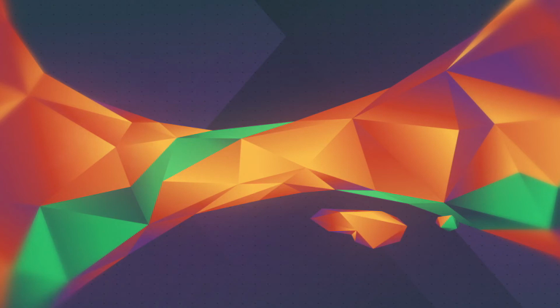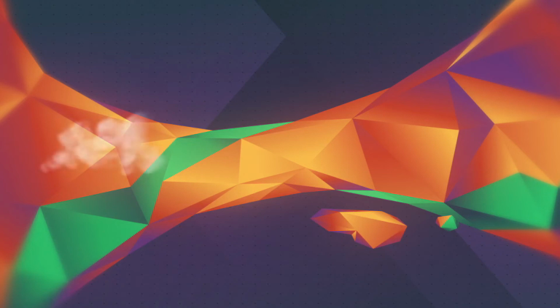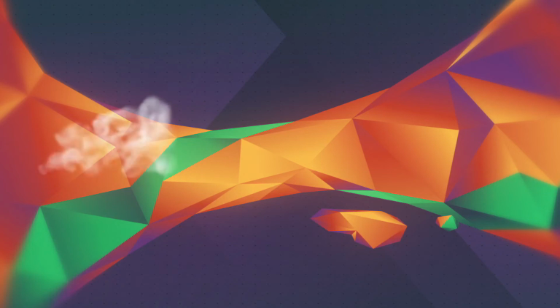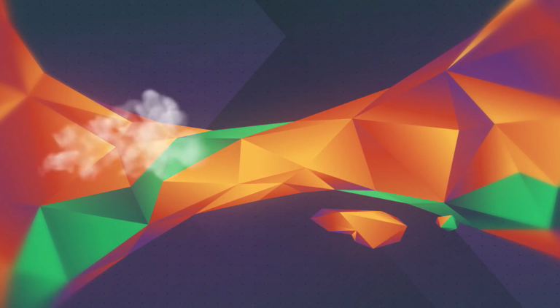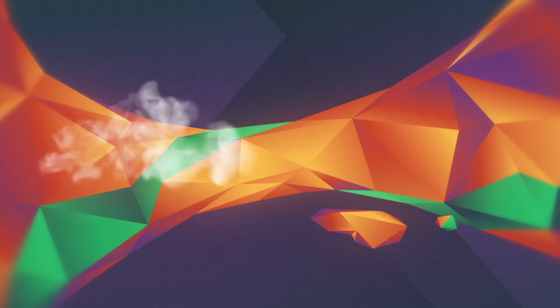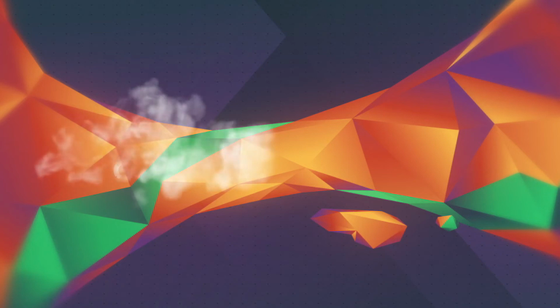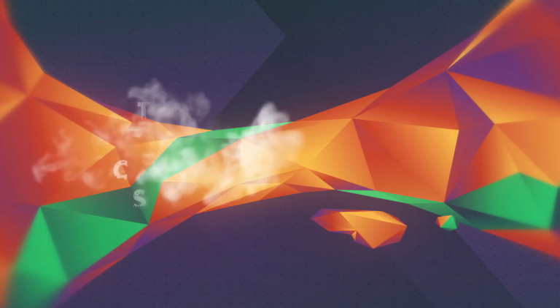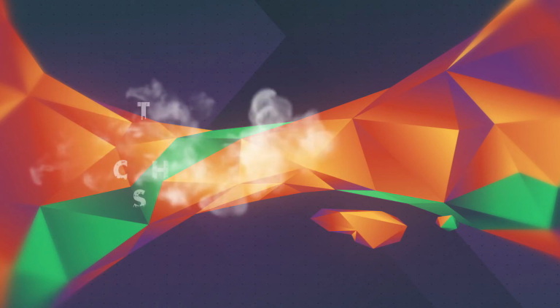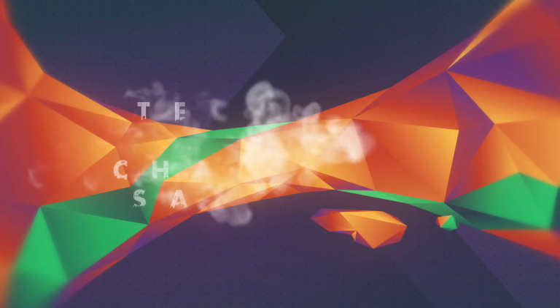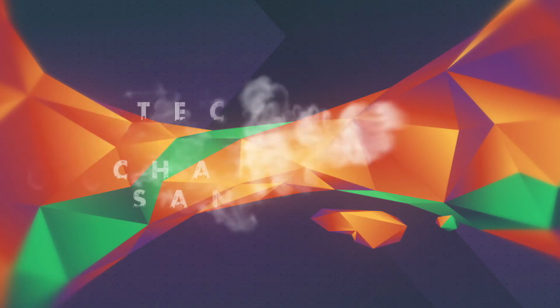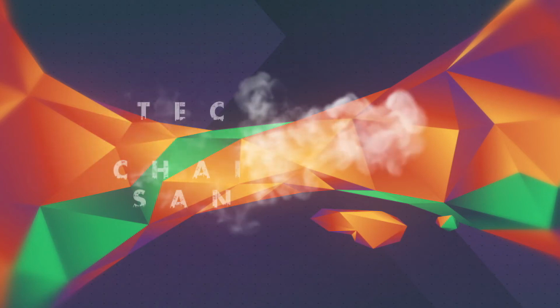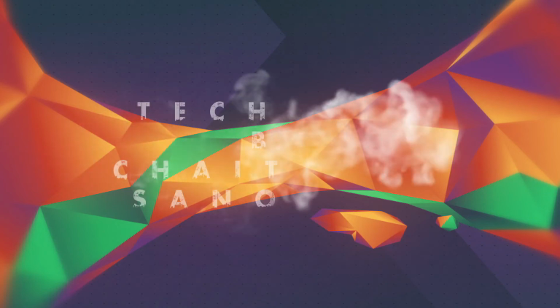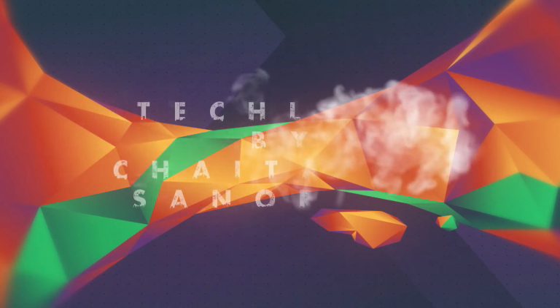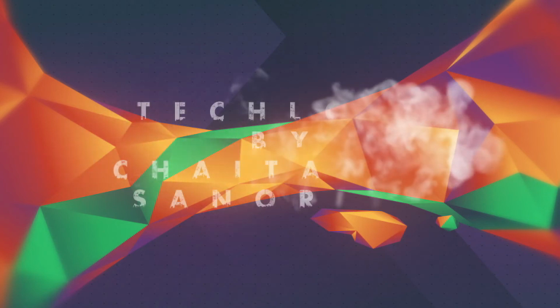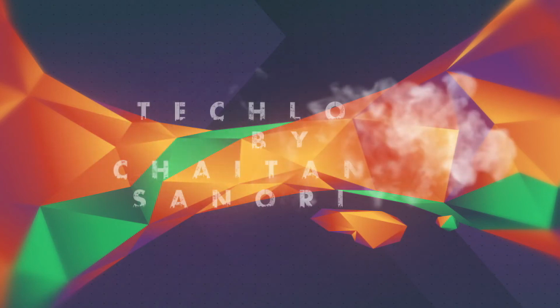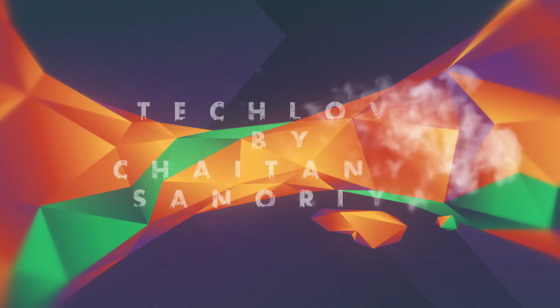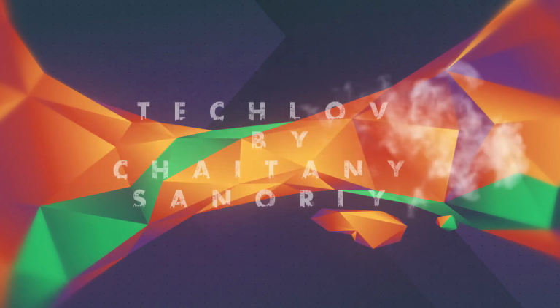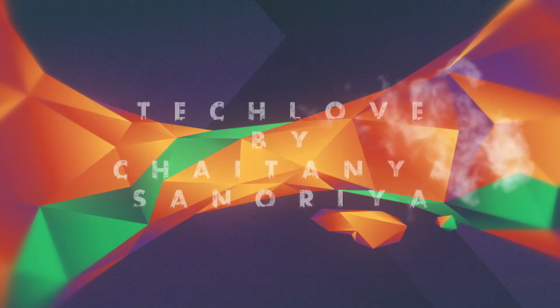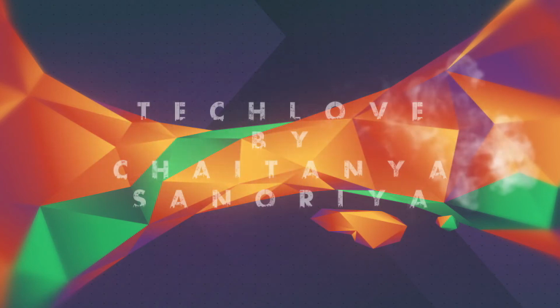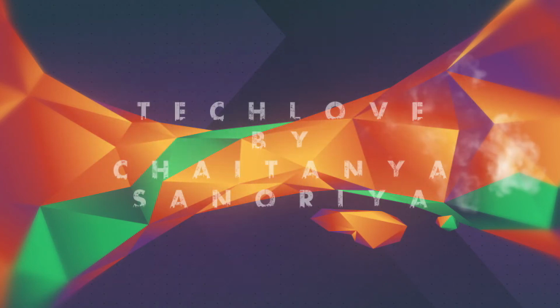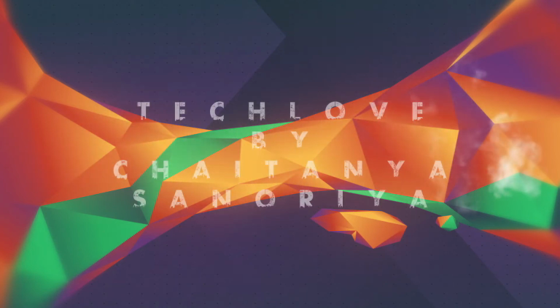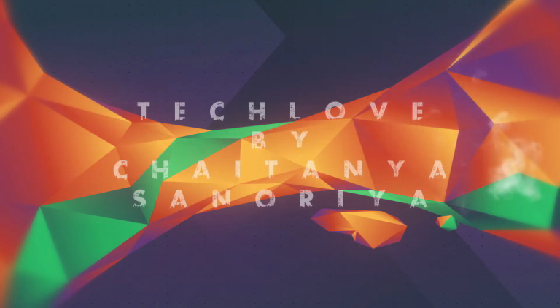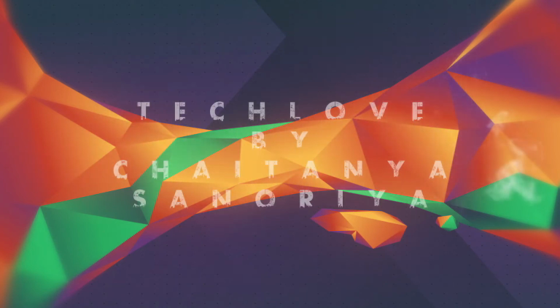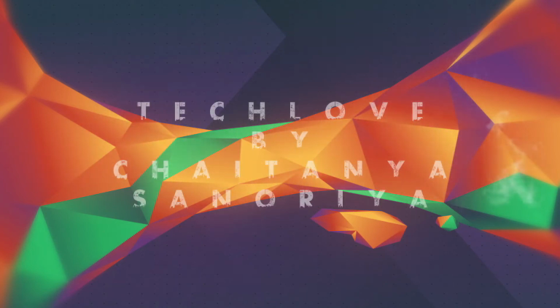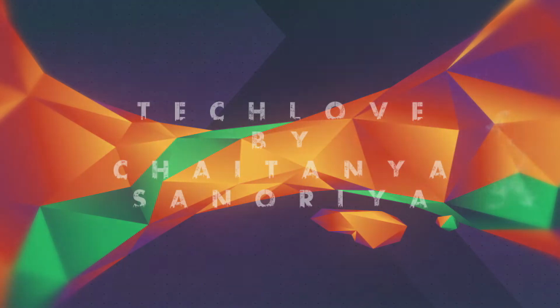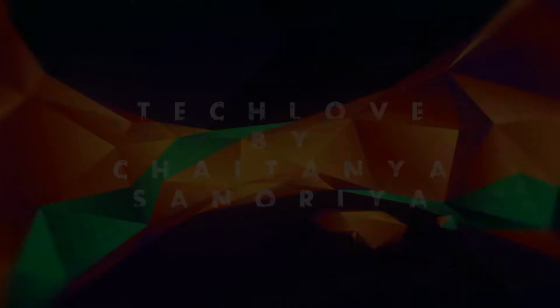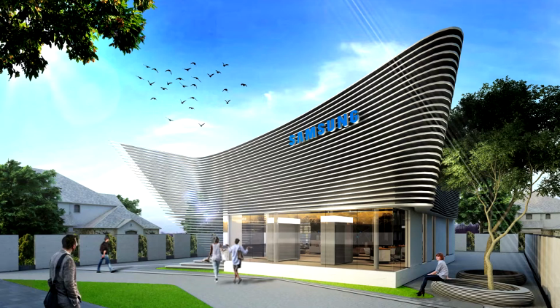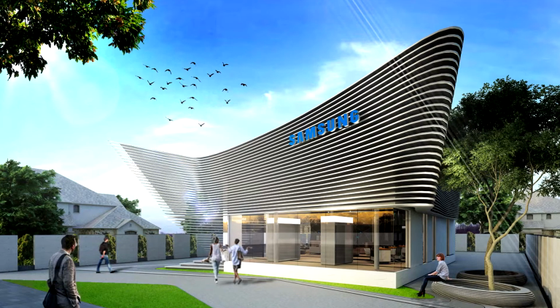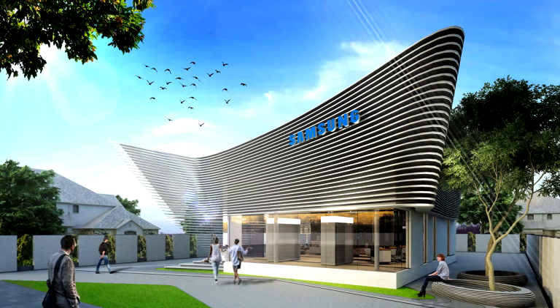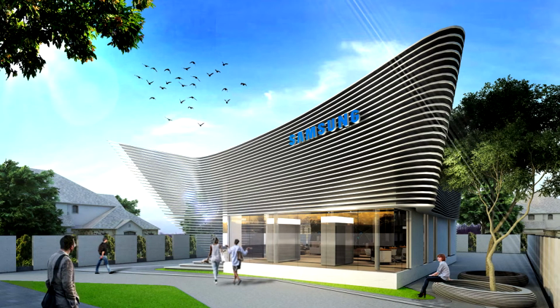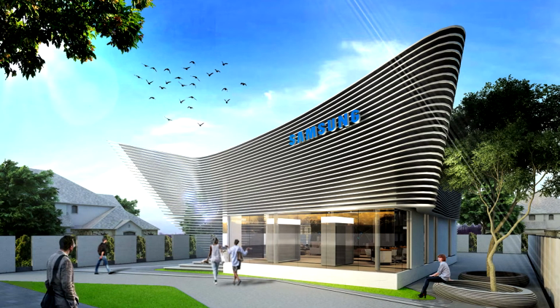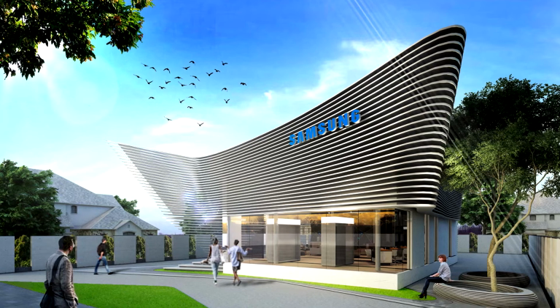Hey guys, welcome back to Tech Club by Chaitanya Sanoriya for some more leaks and rumors. First of all, let's jump to Samsung.